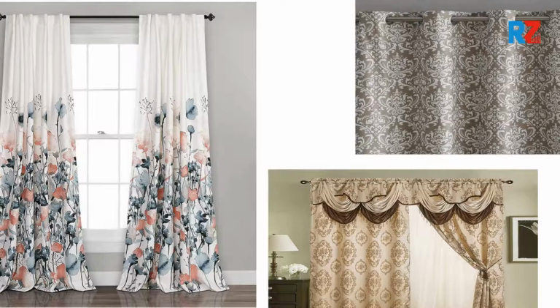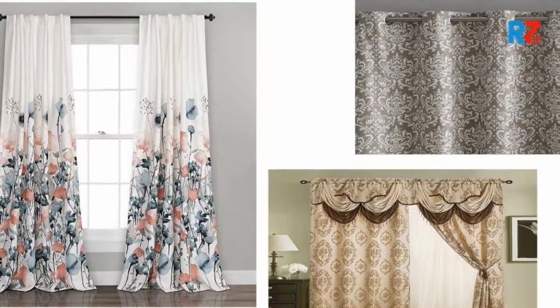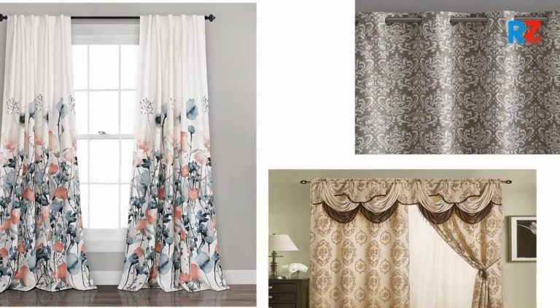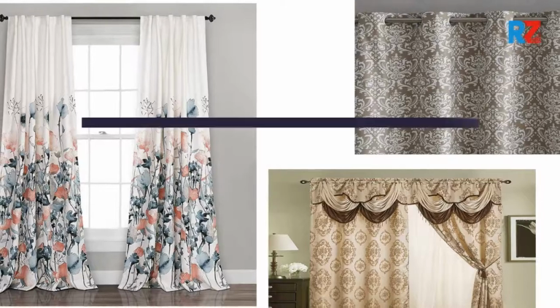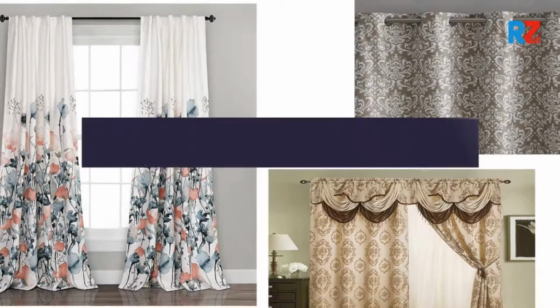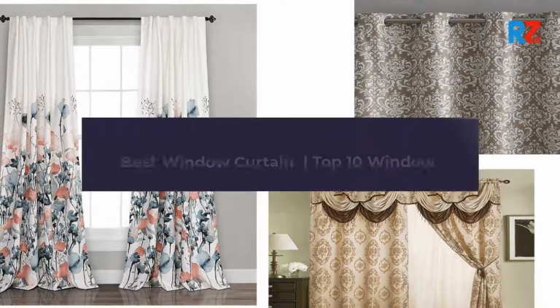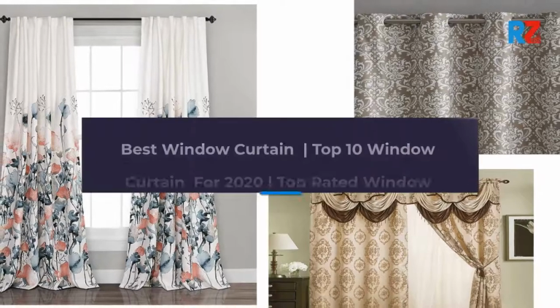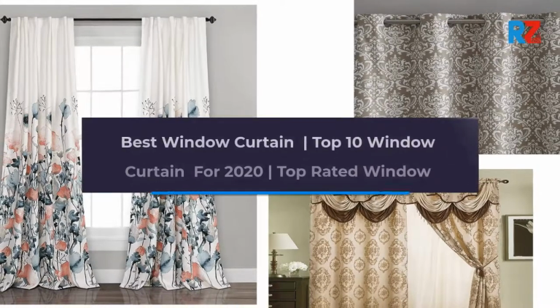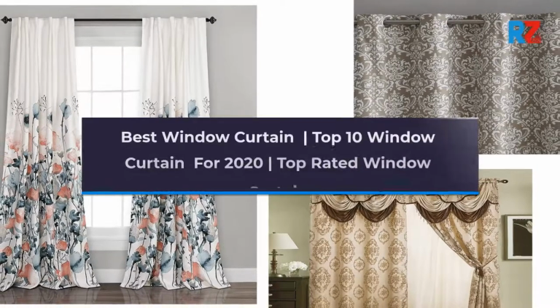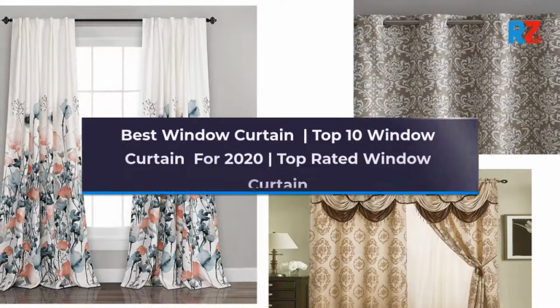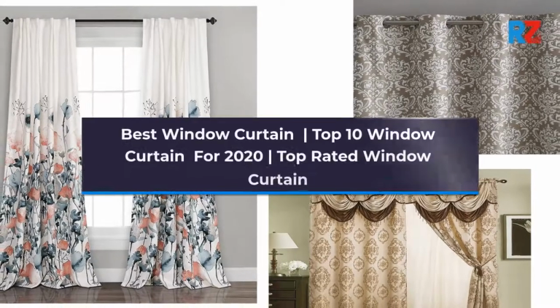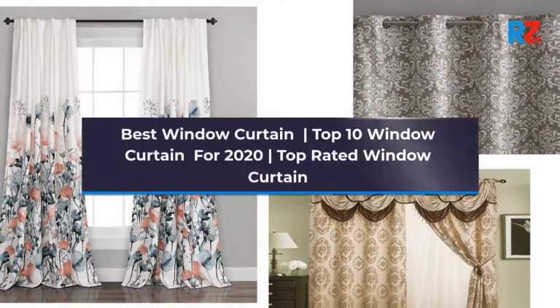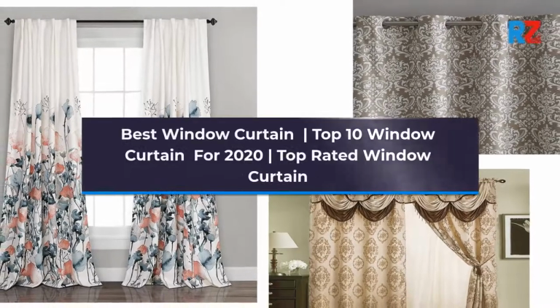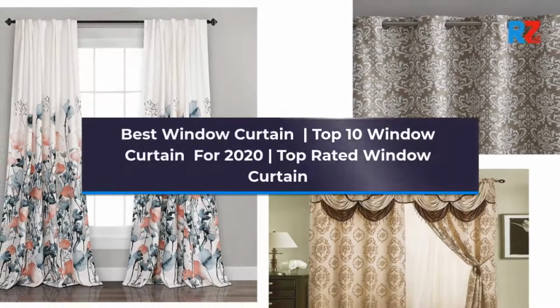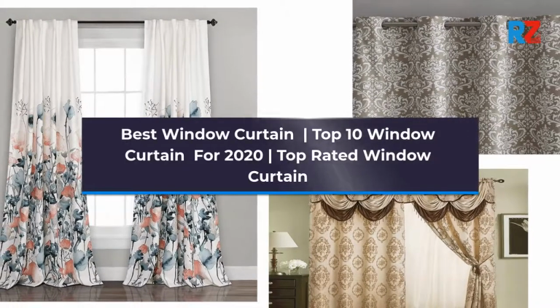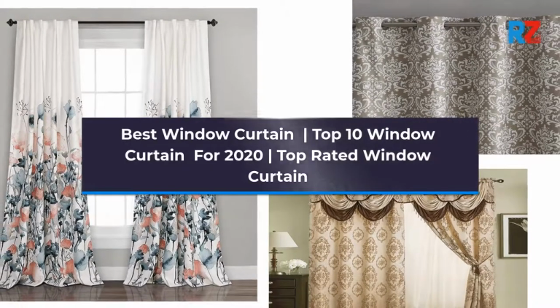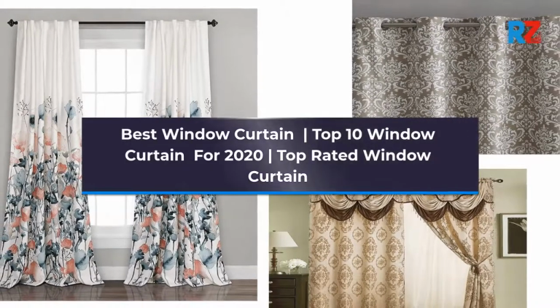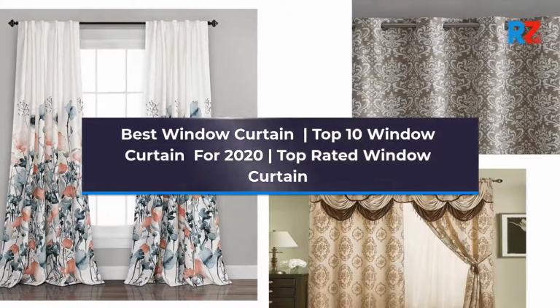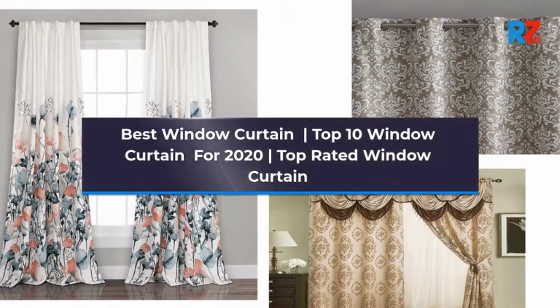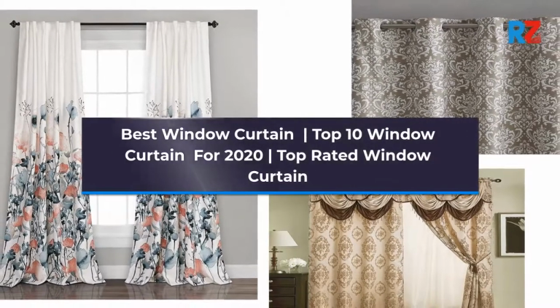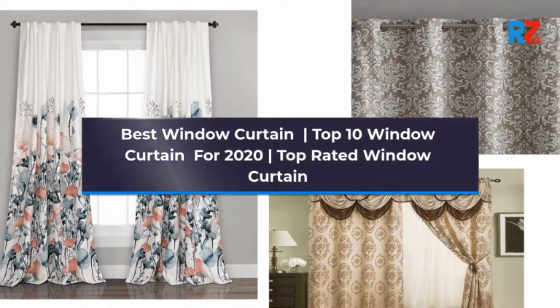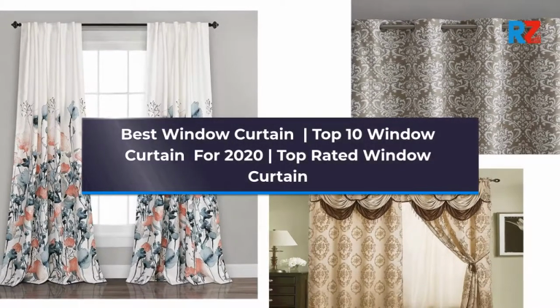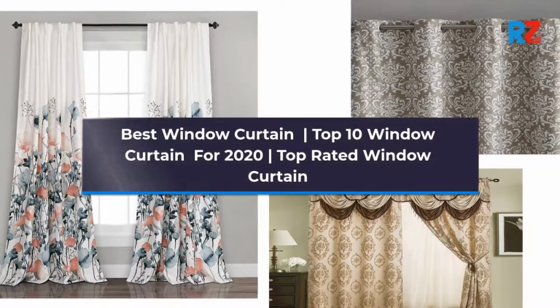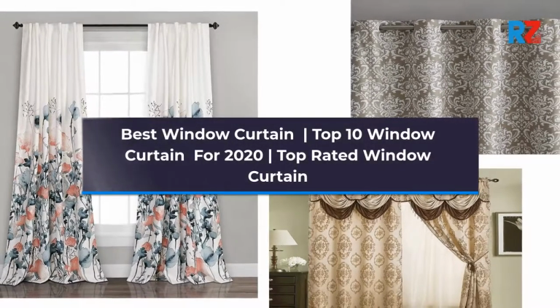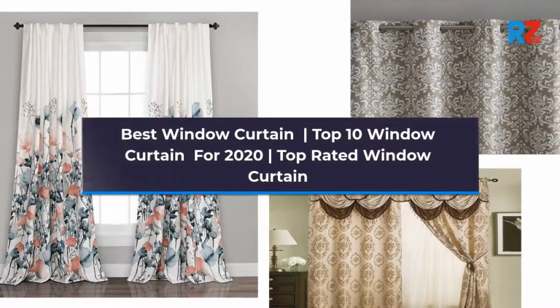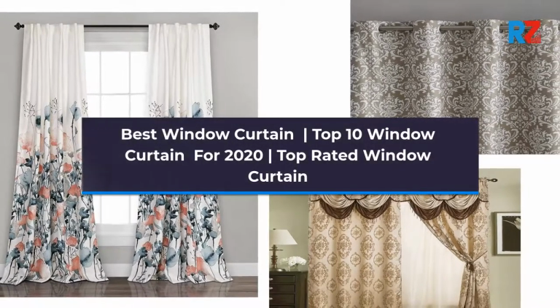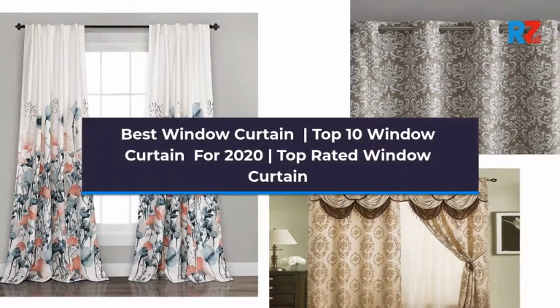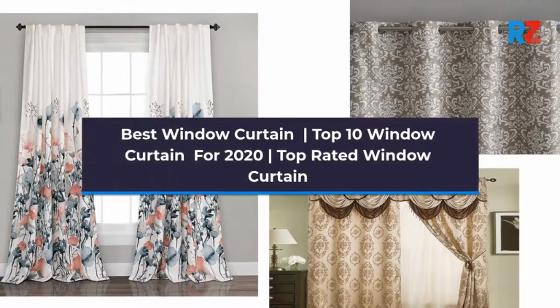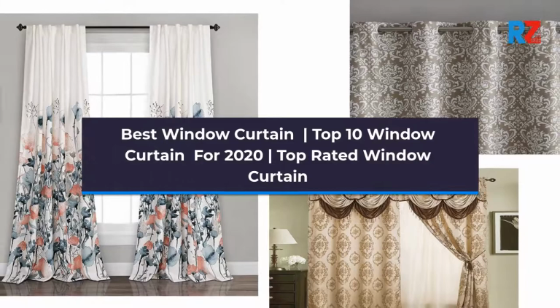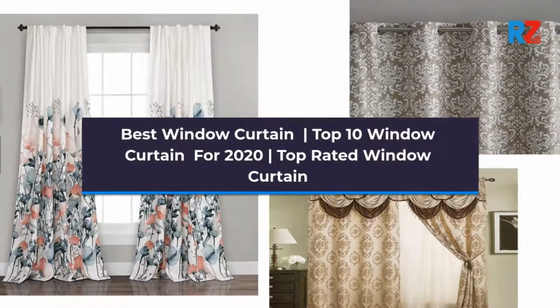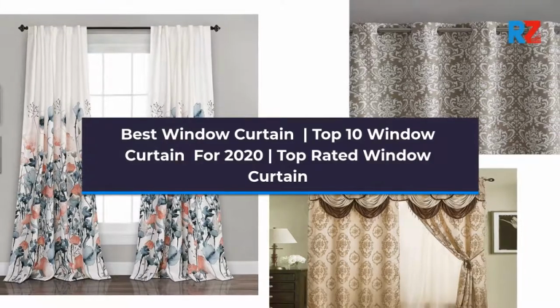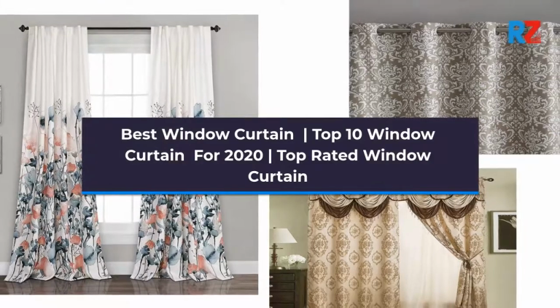Best window curtain. Top 10 window curtains for 2020. Top rated window curtain.